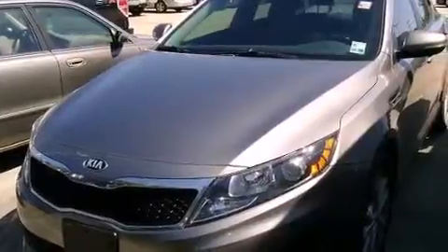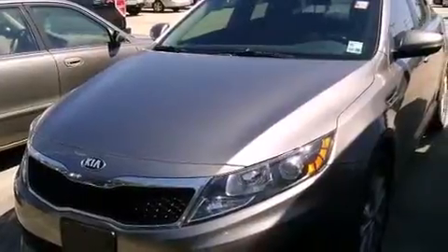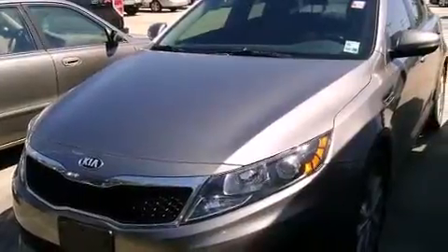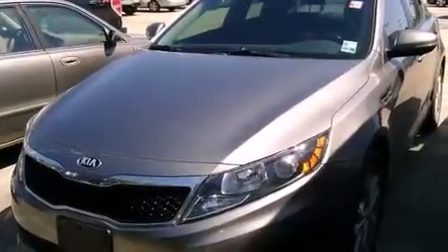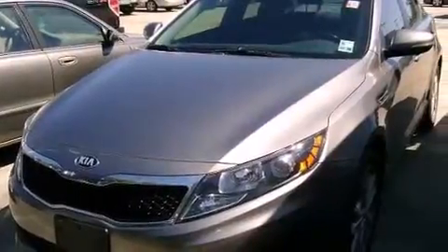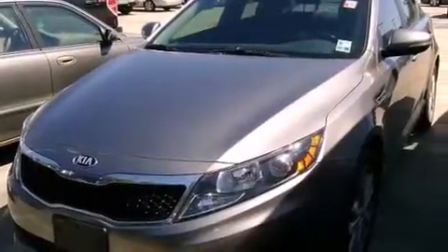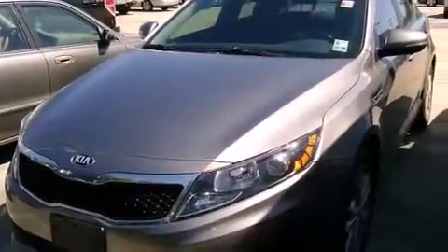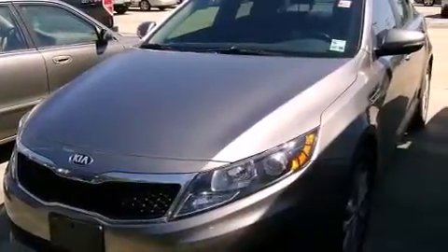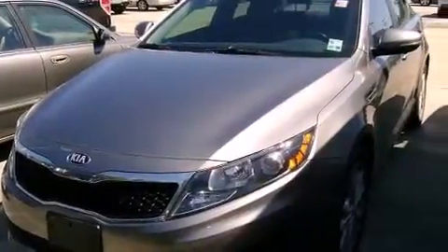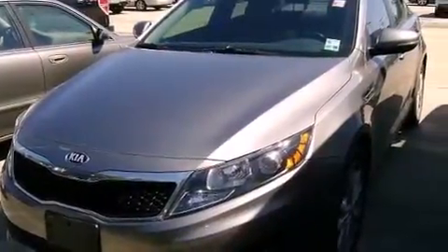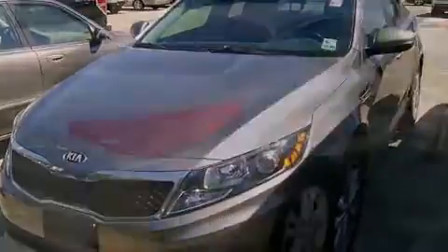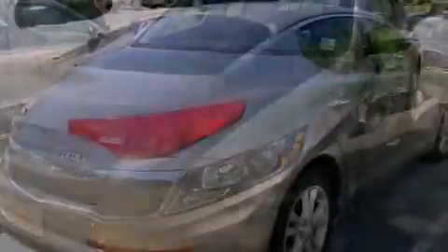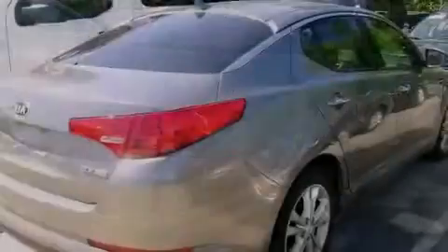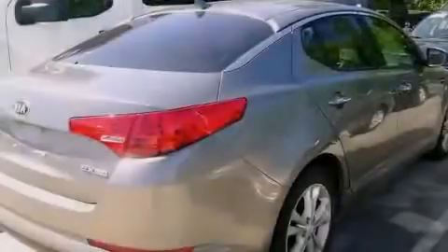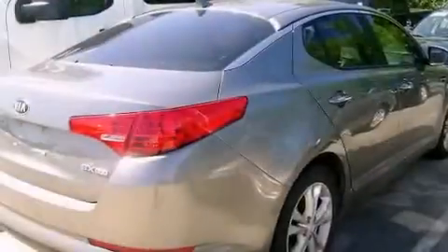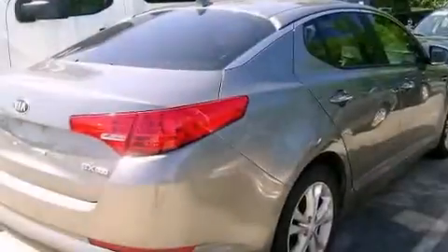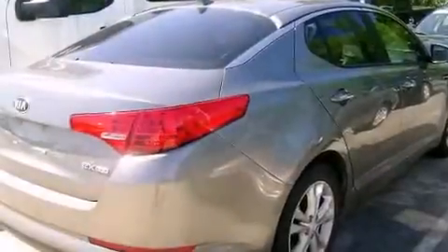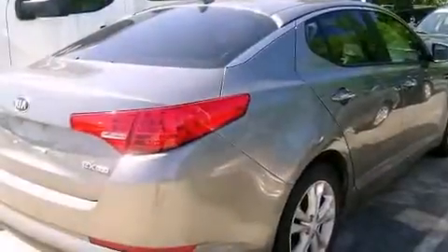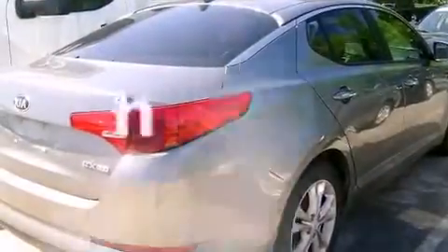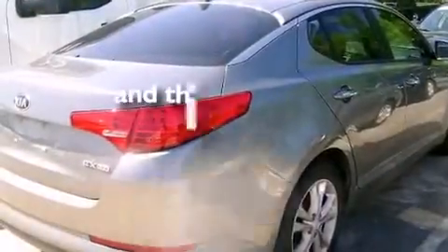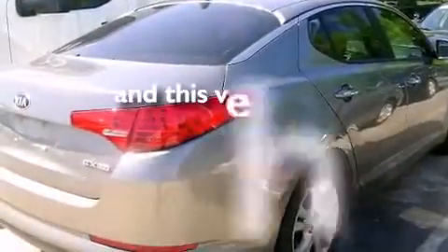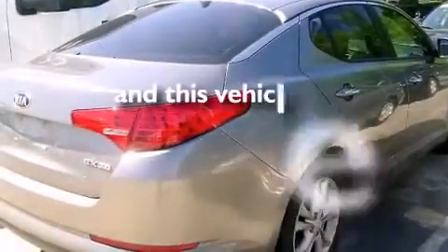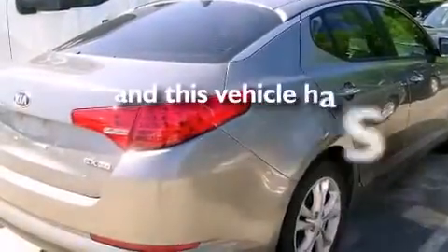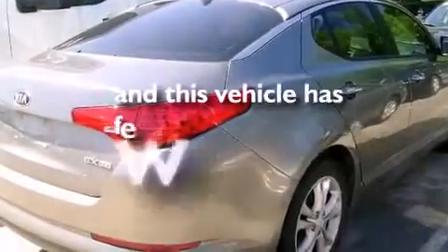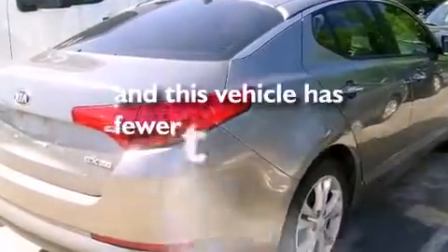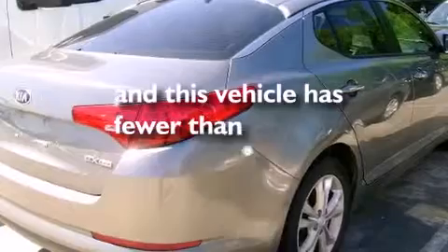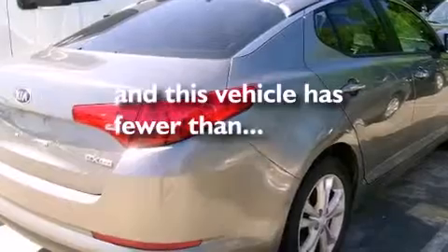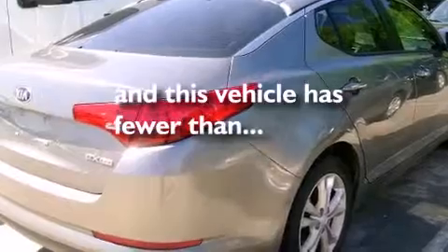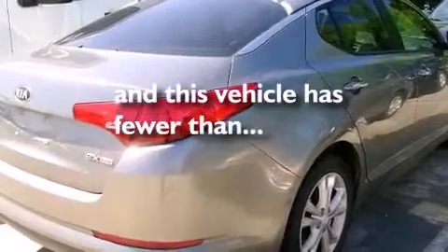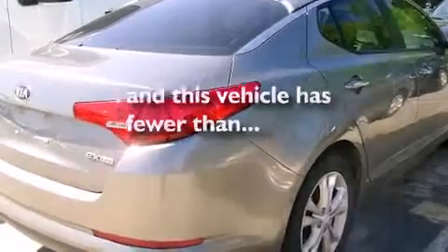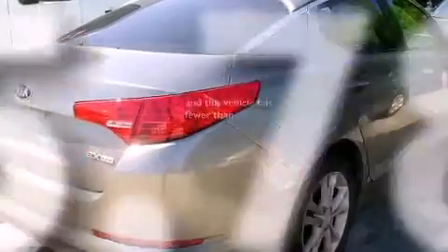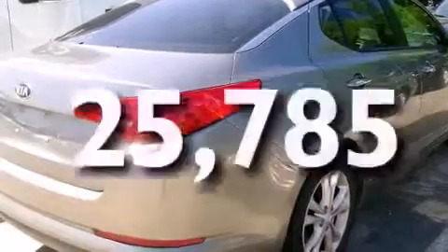Additional features include a rear window defroster and a chrome grille, and this vehicle has fewer than 26,000 miles on the odometer.